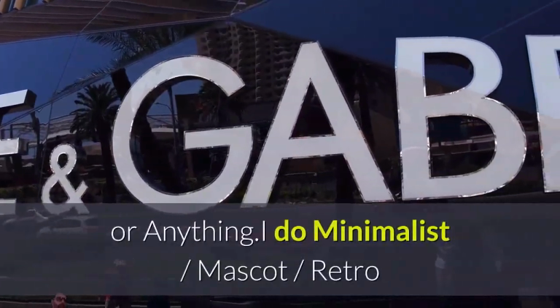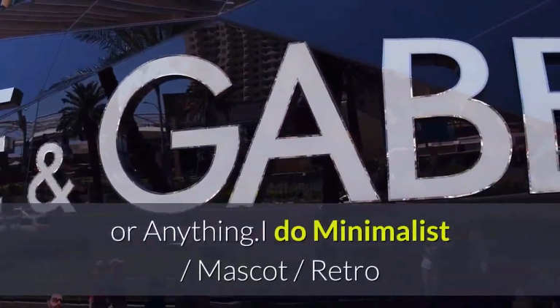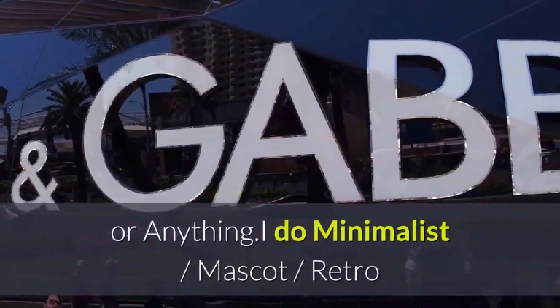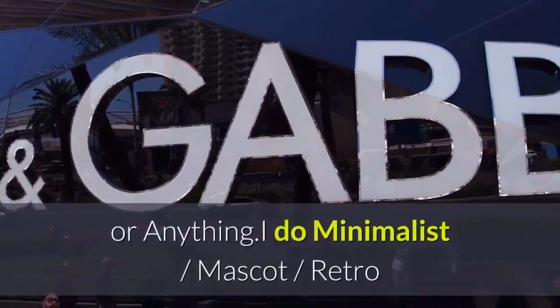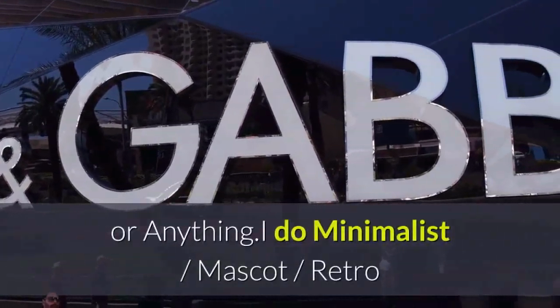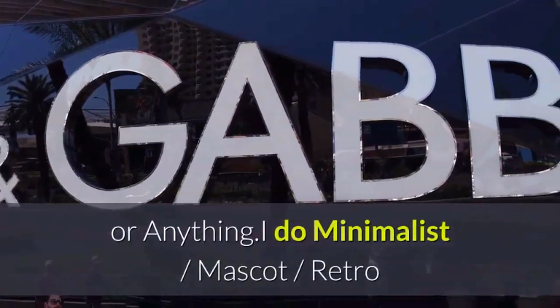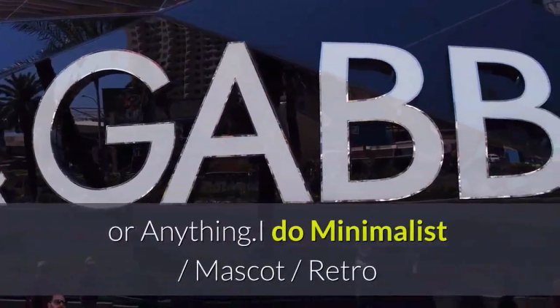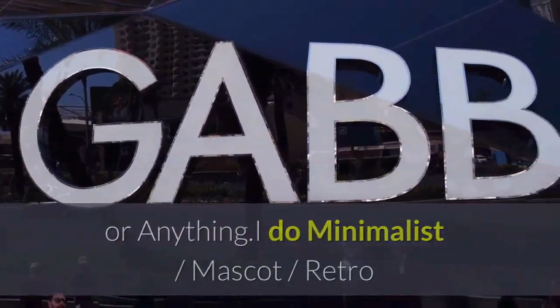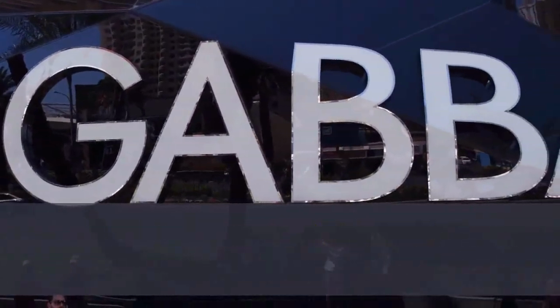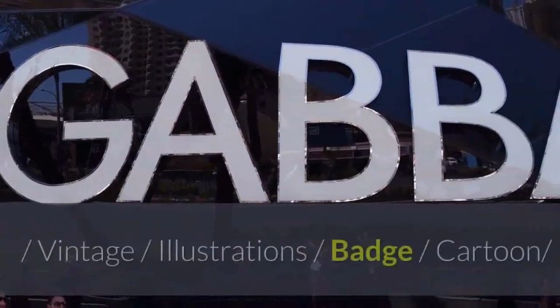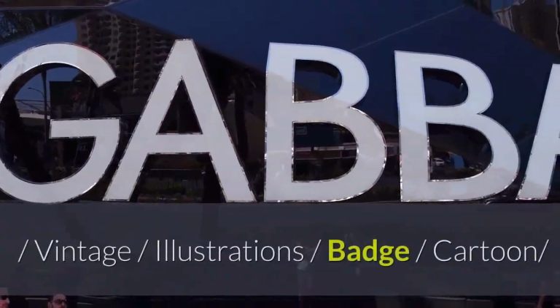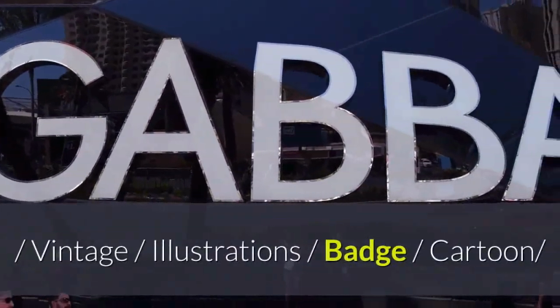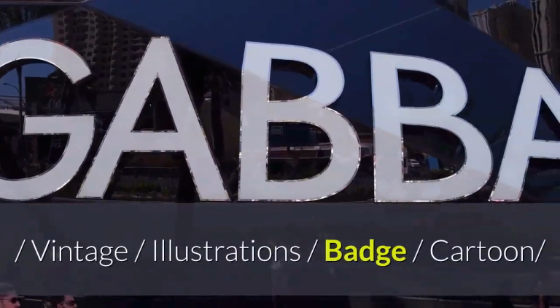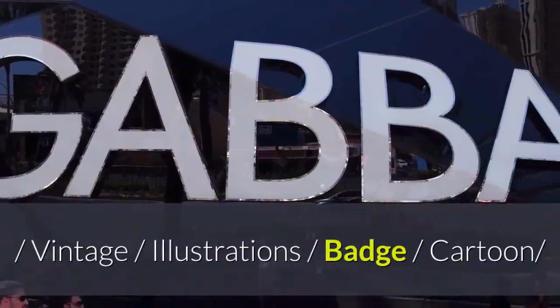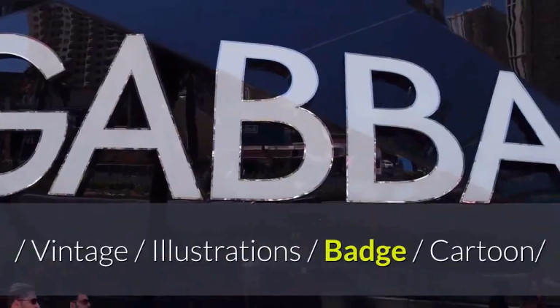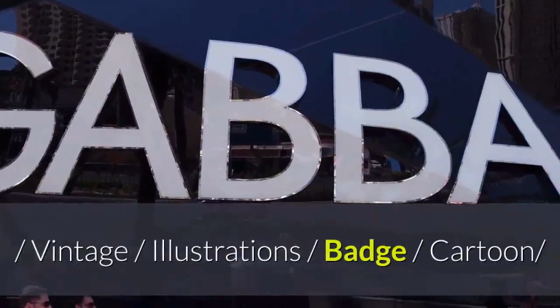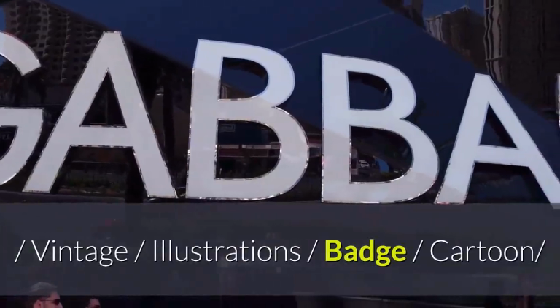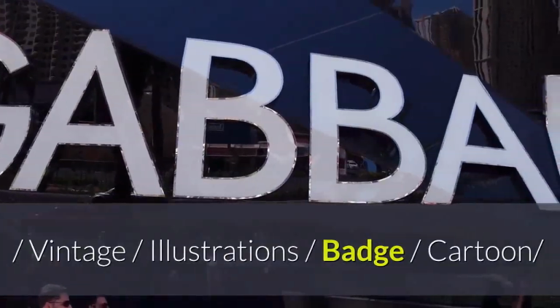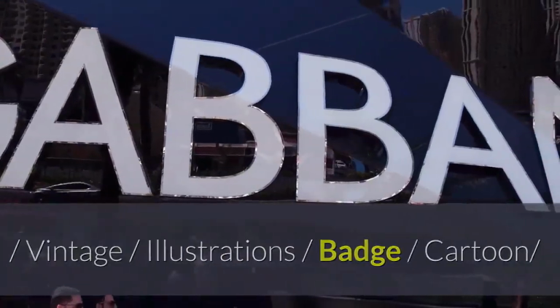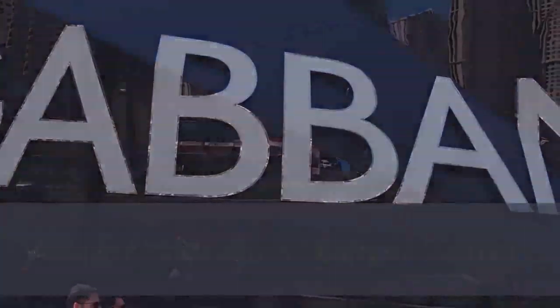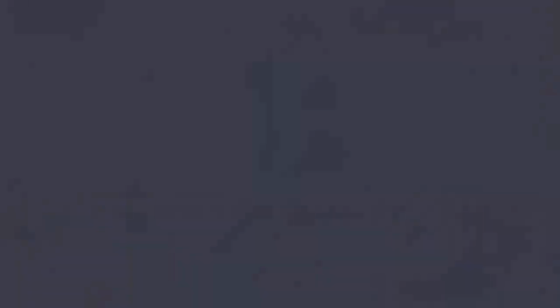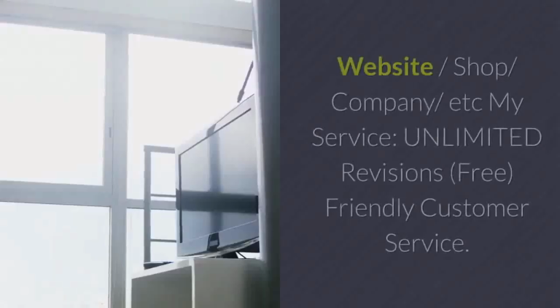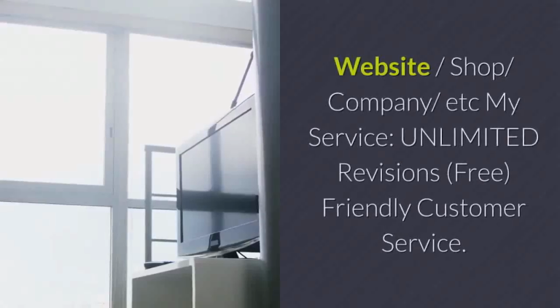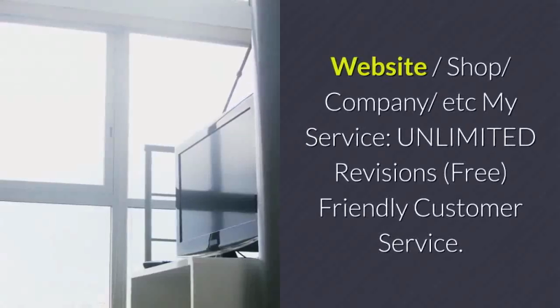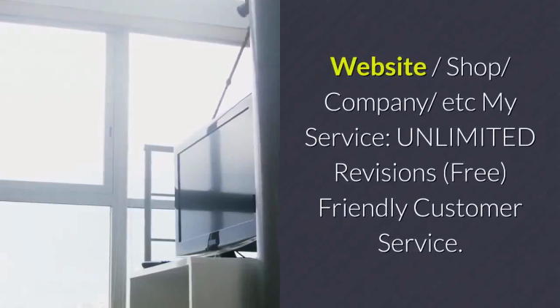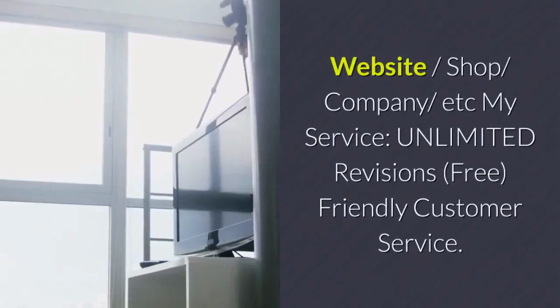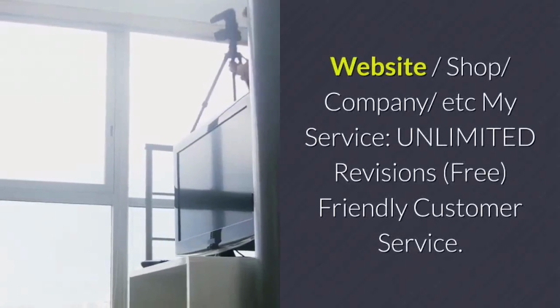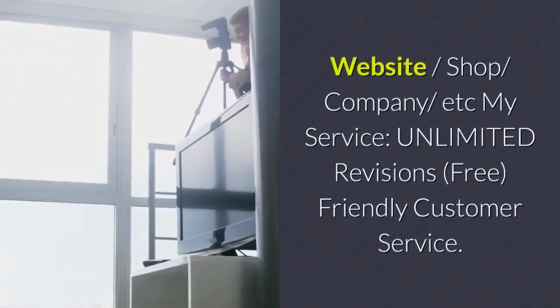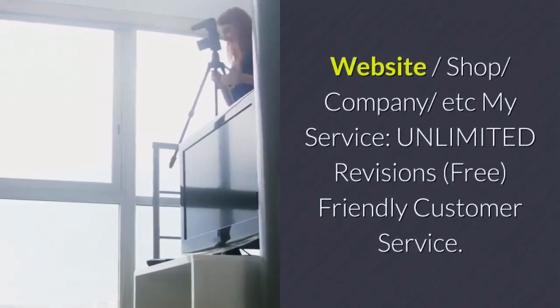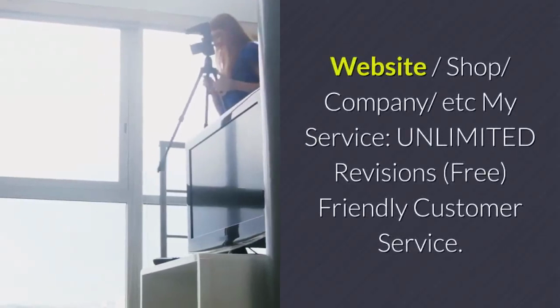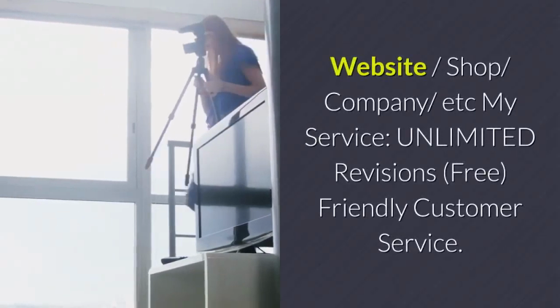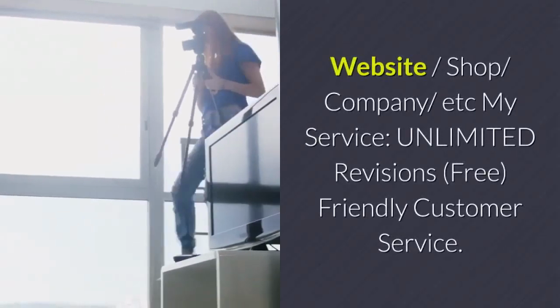I do minimalist, mascot, retro, vintage, illustrations, badge, cartoon, website, shop, company, and more.